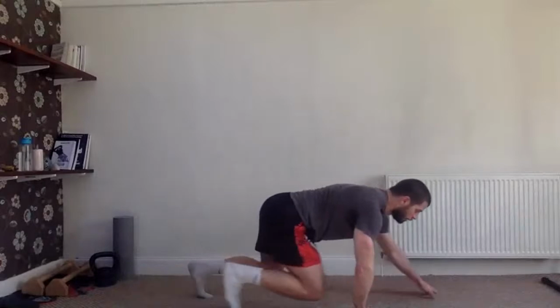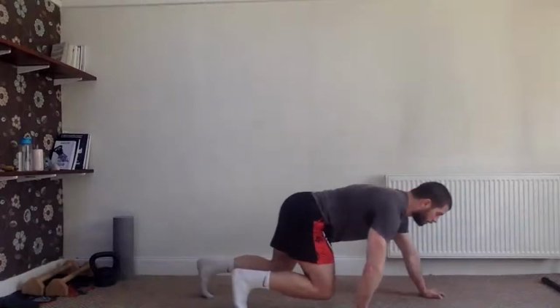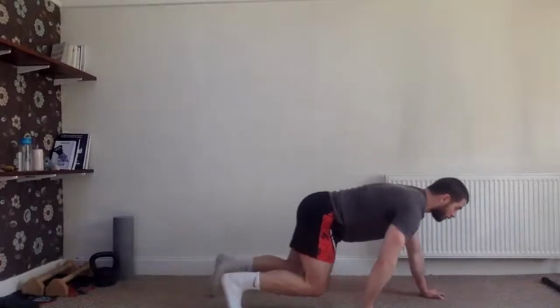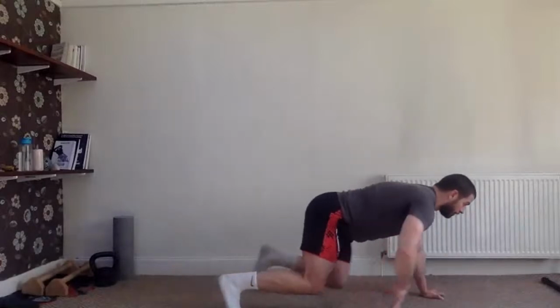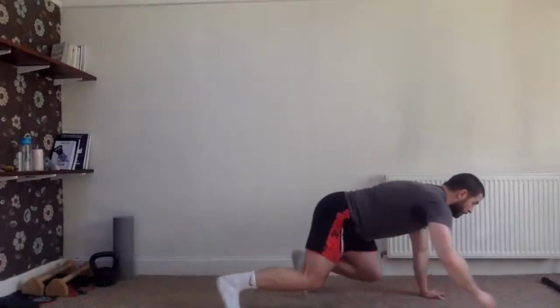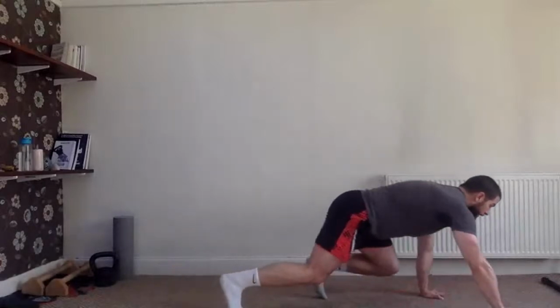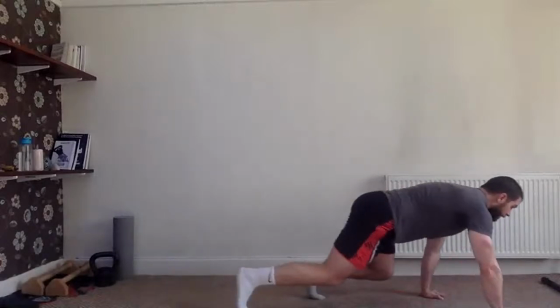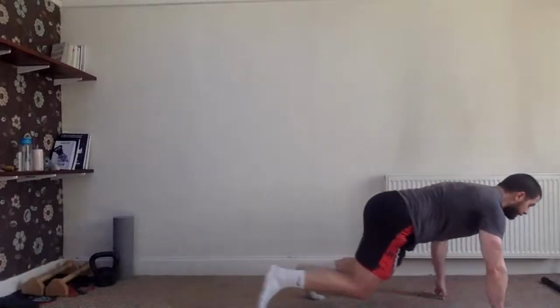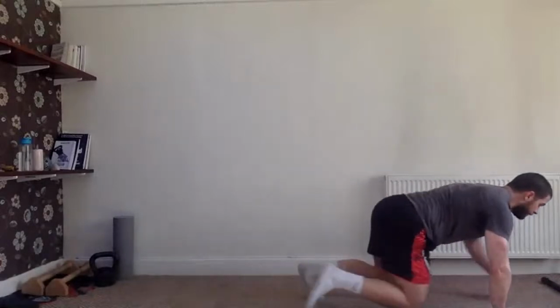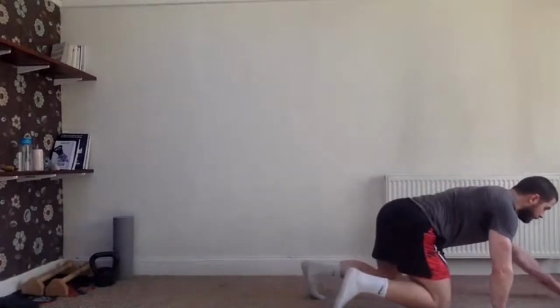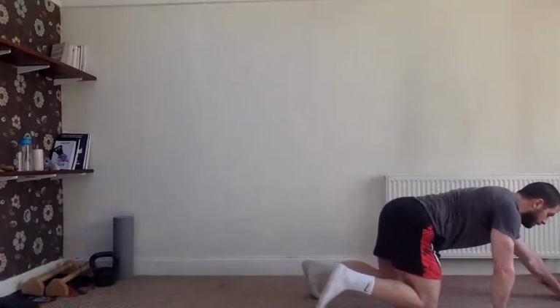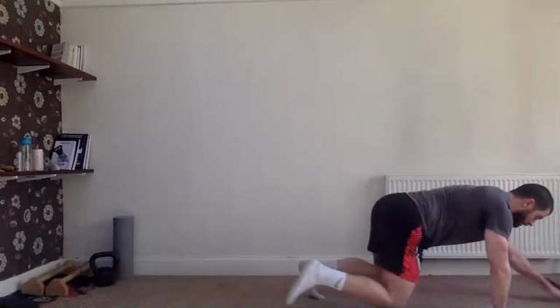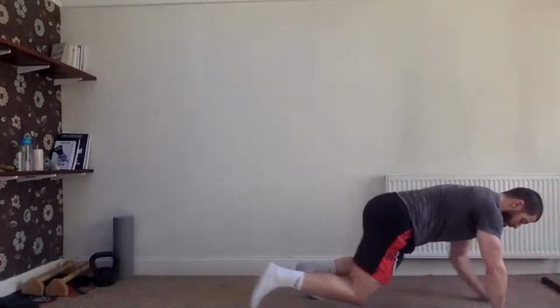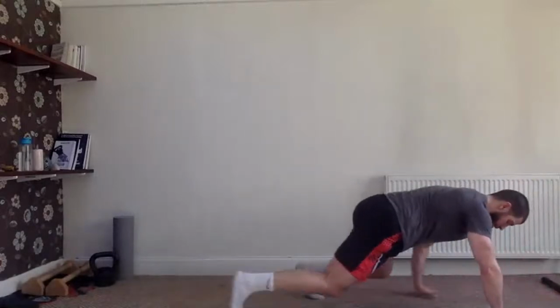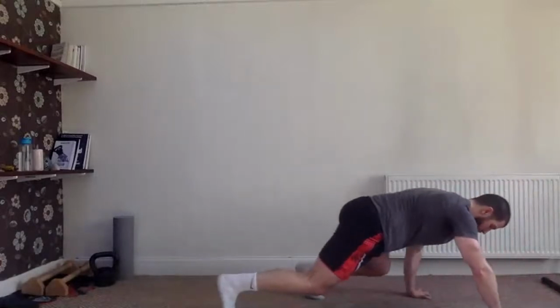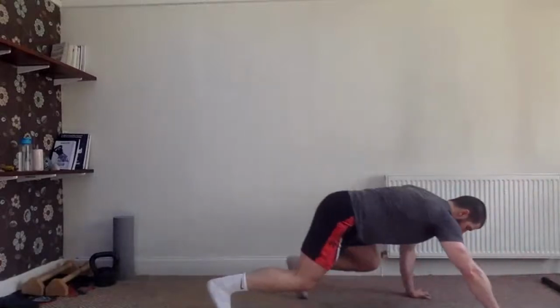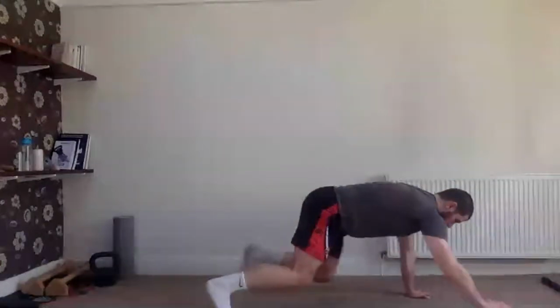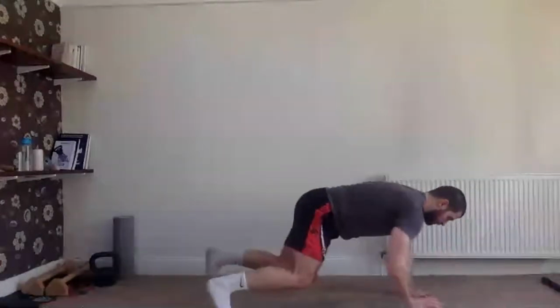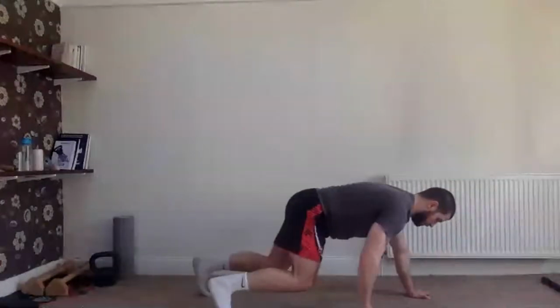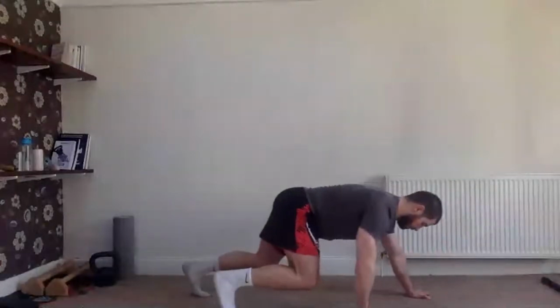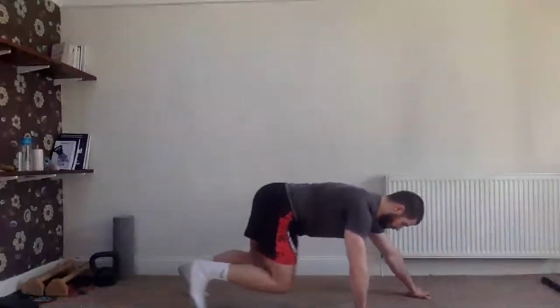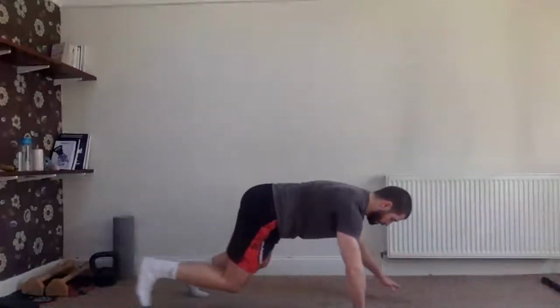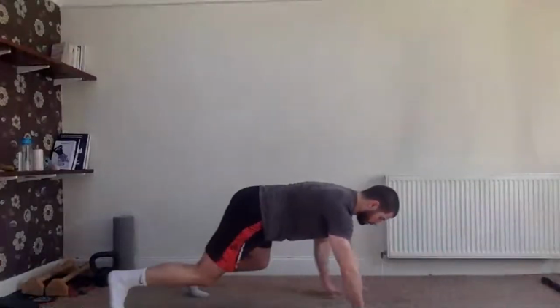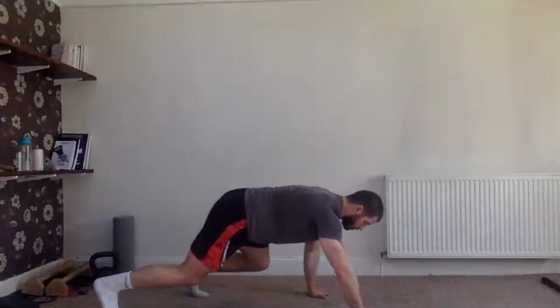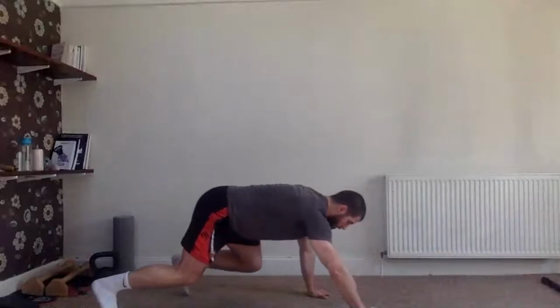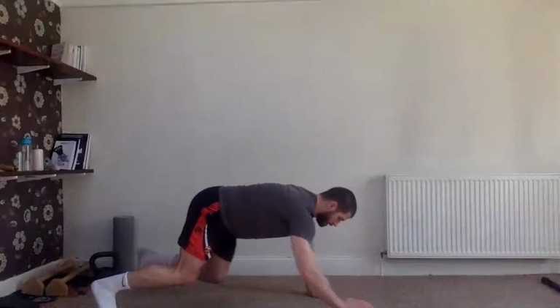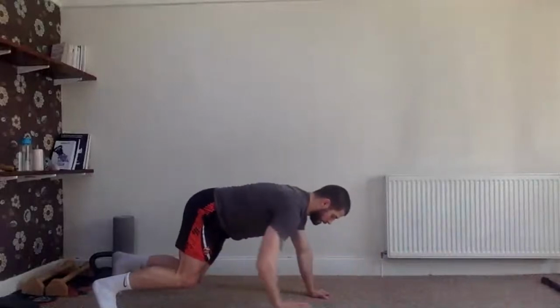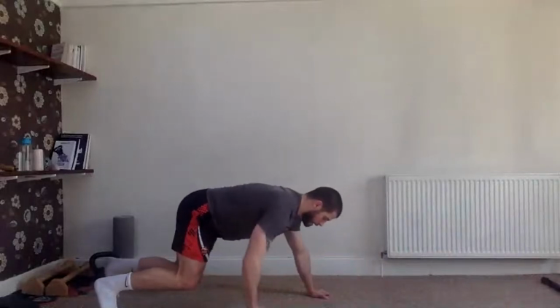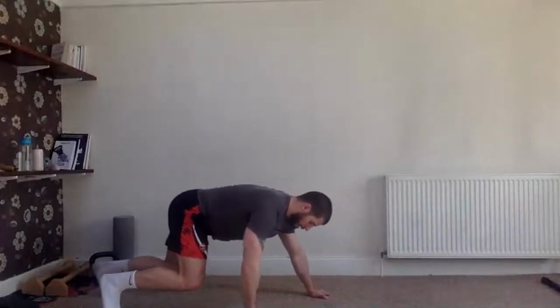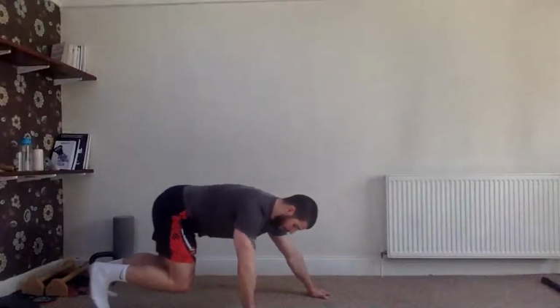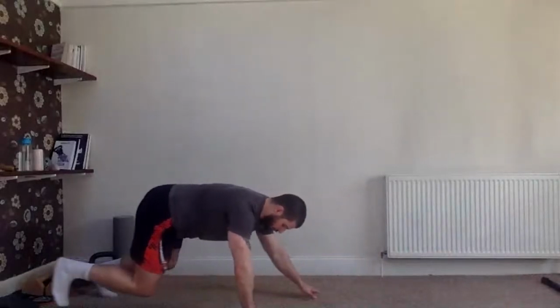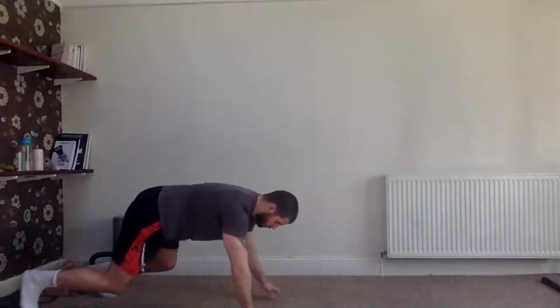Beast crow, the last one — ready to go. Crawl forward and backwards, keeping your core nice and strong.